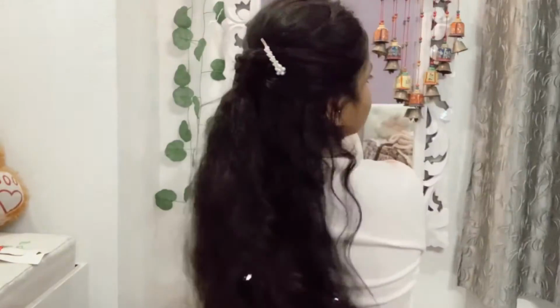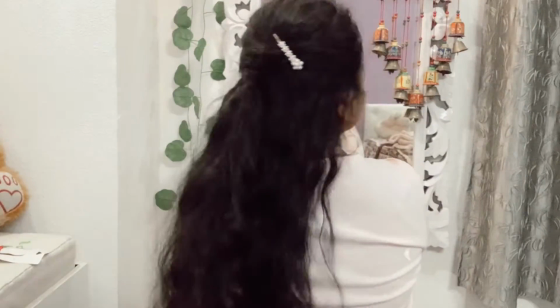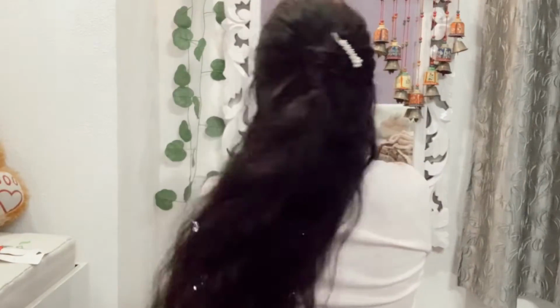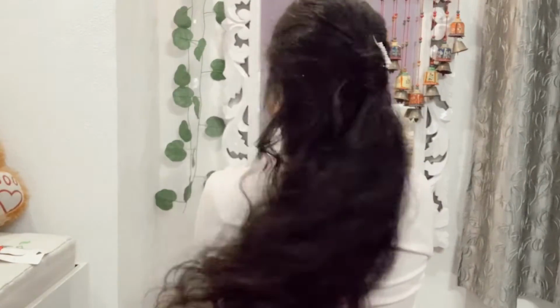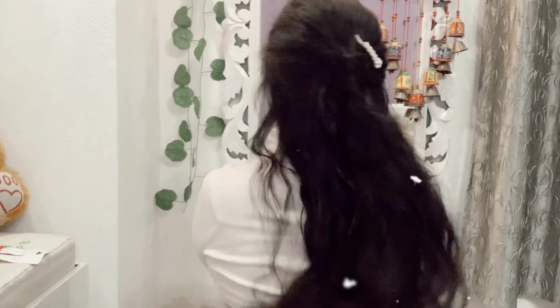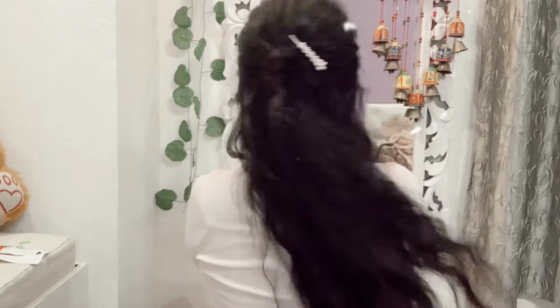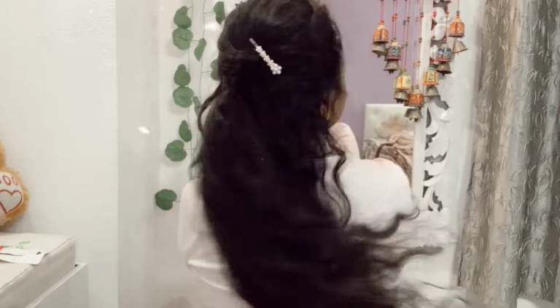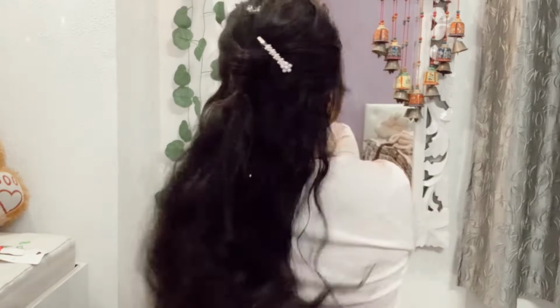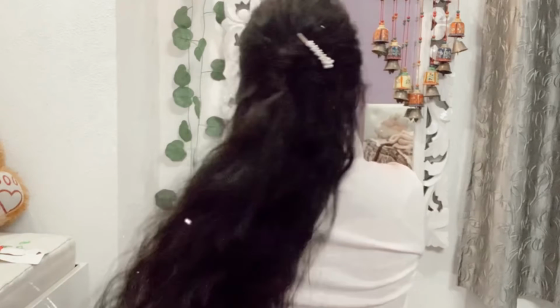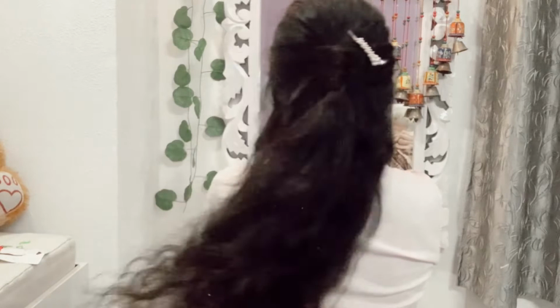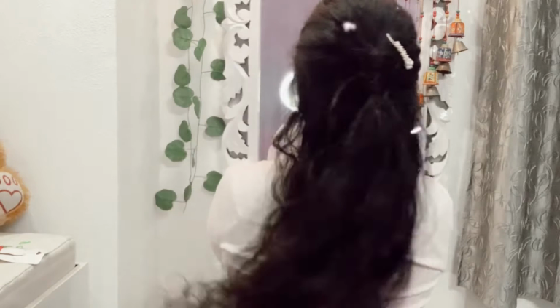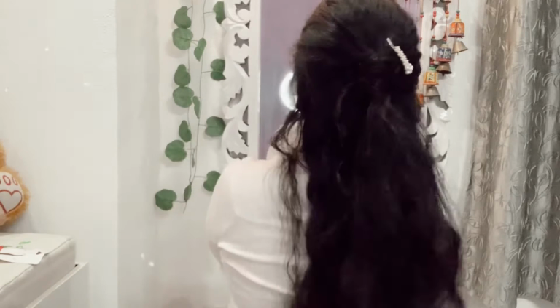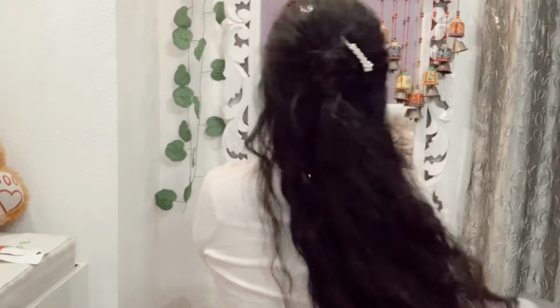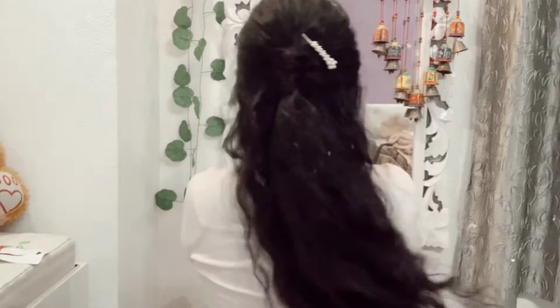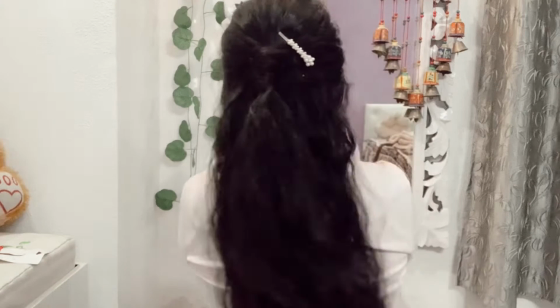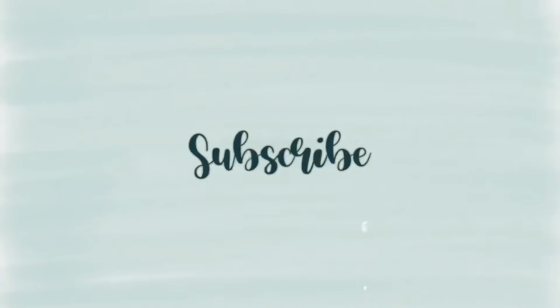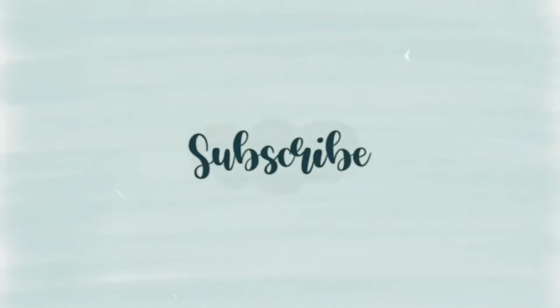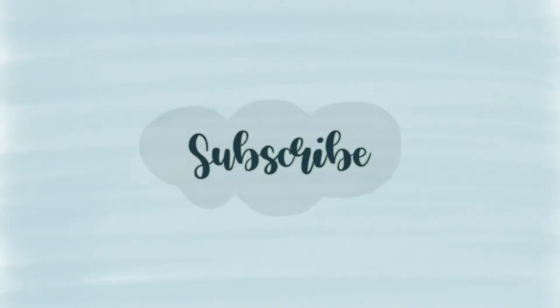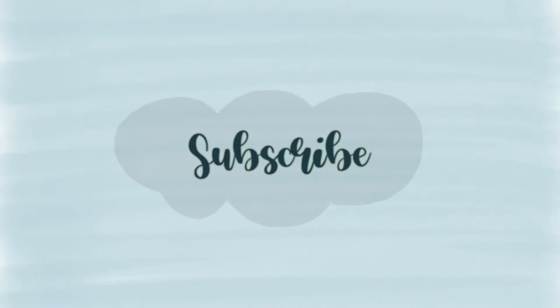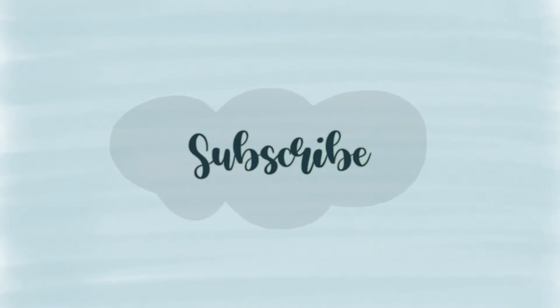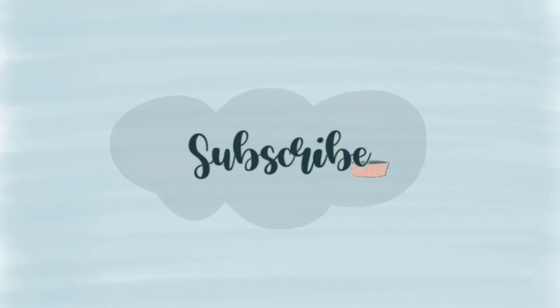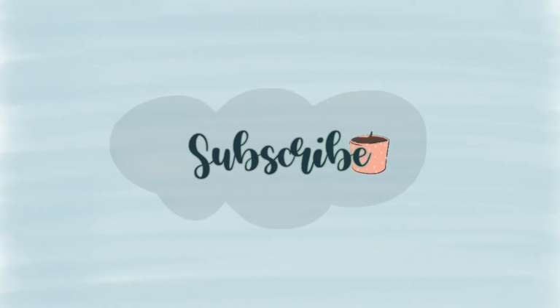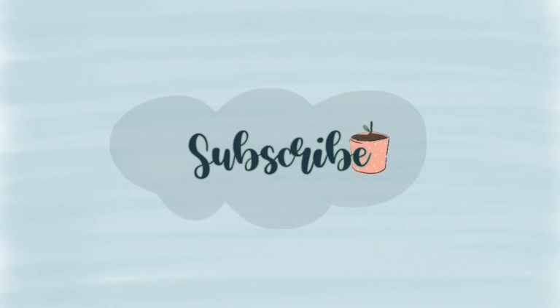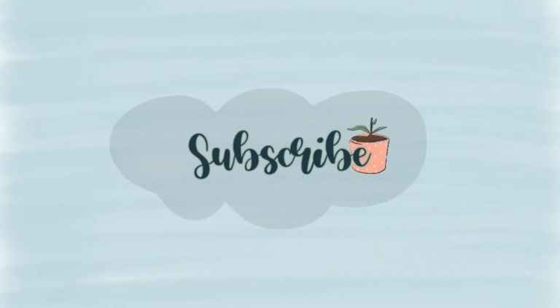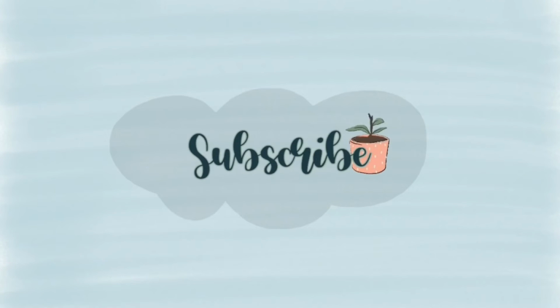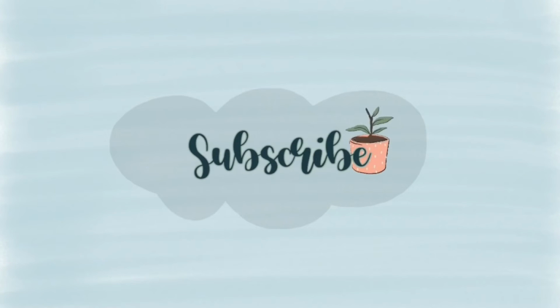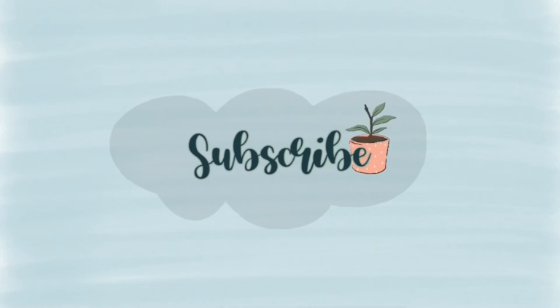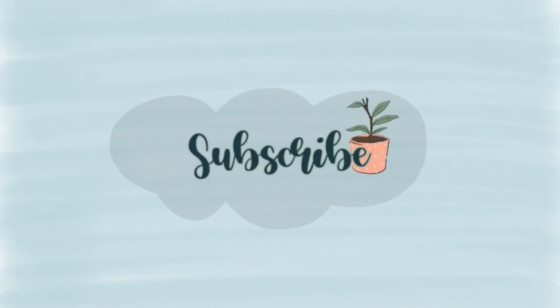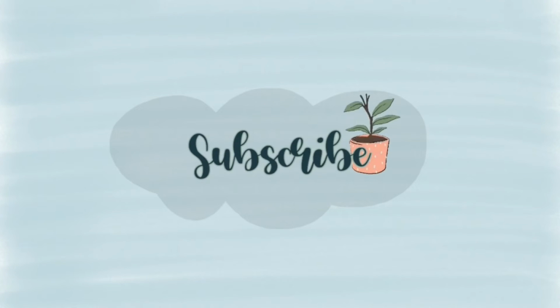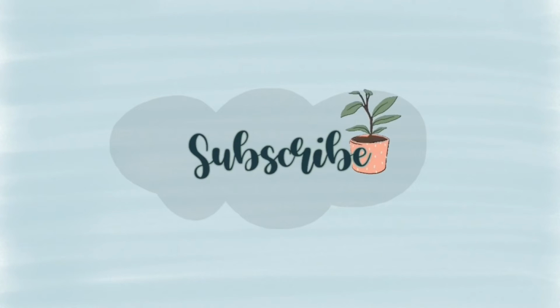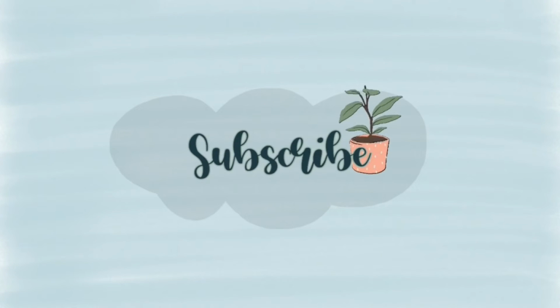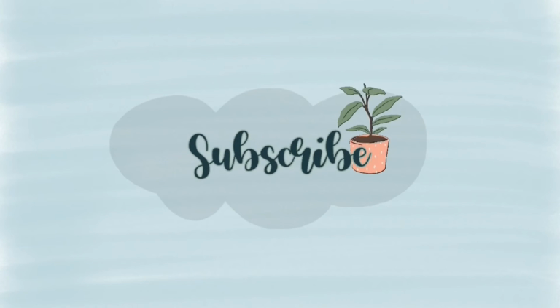Hope you like this video. If you do, then like, comment and subscribe. Thank you.